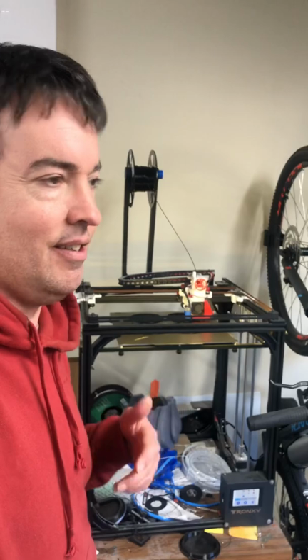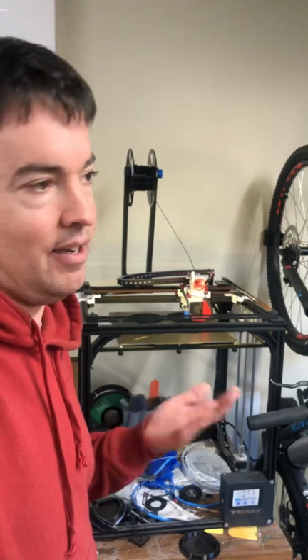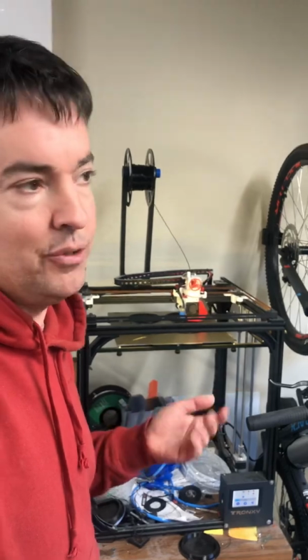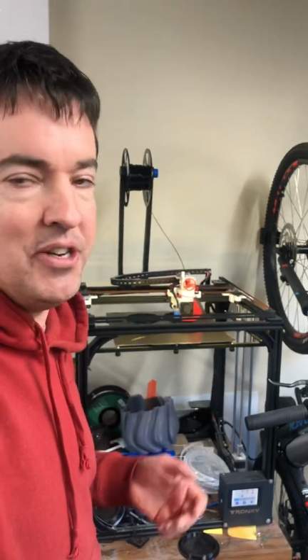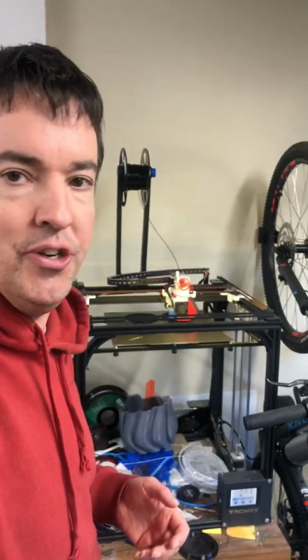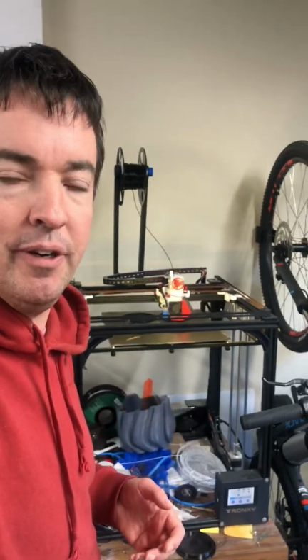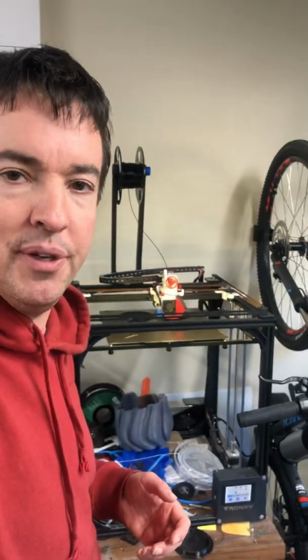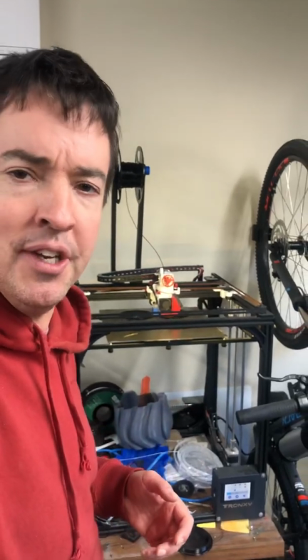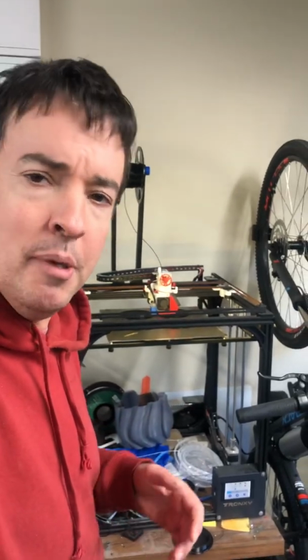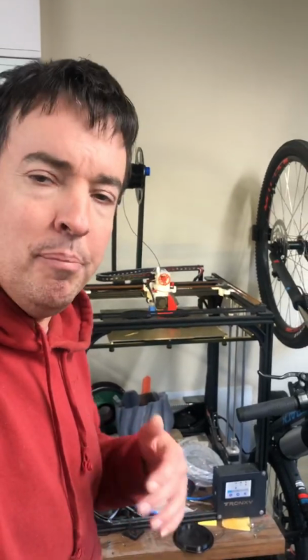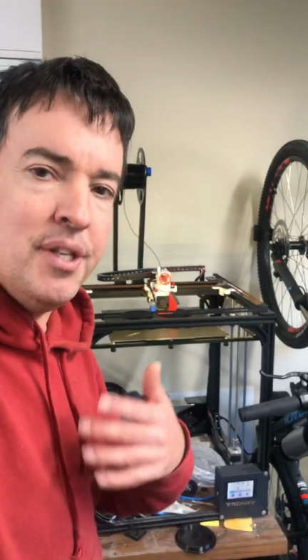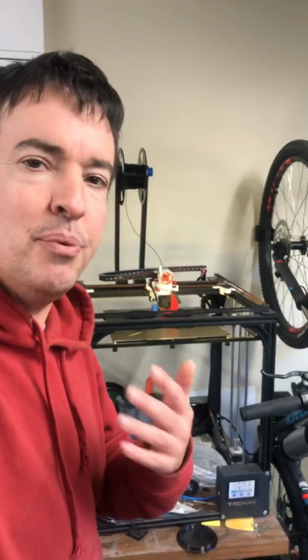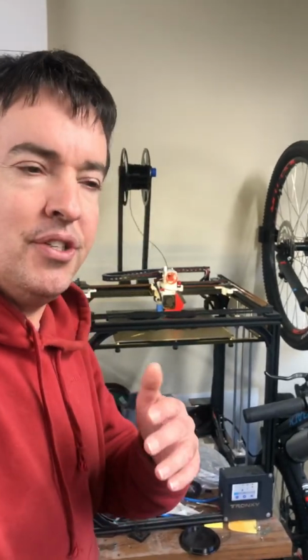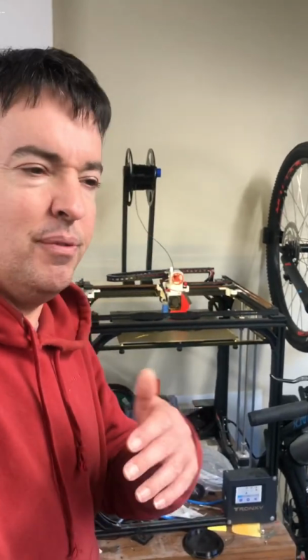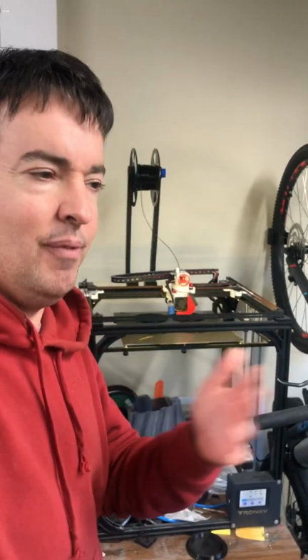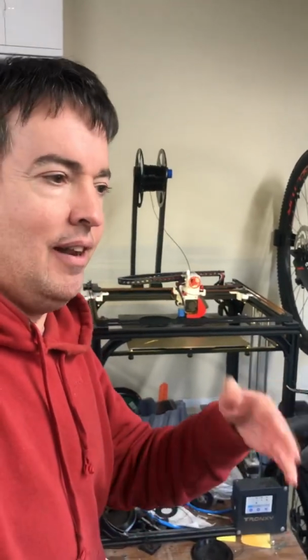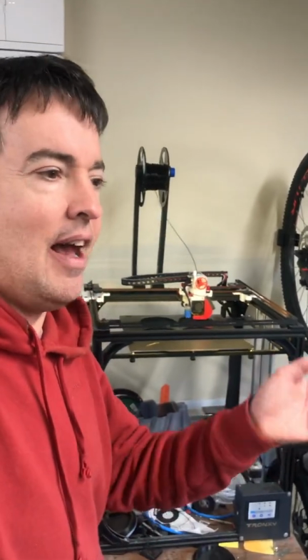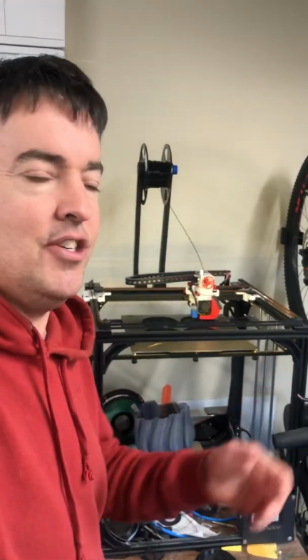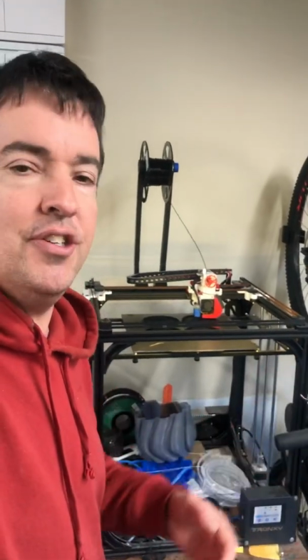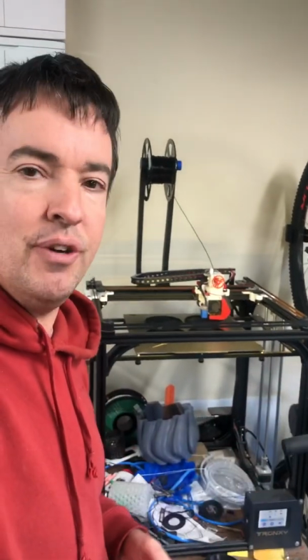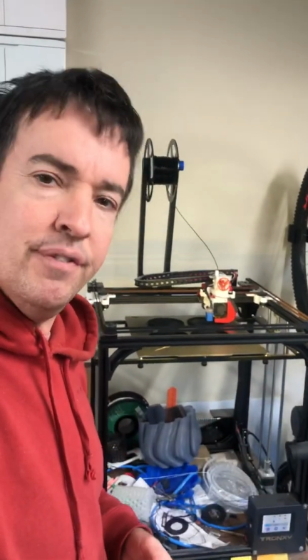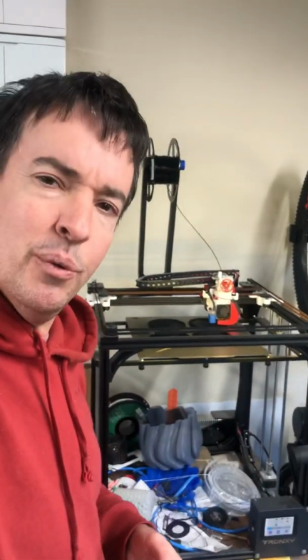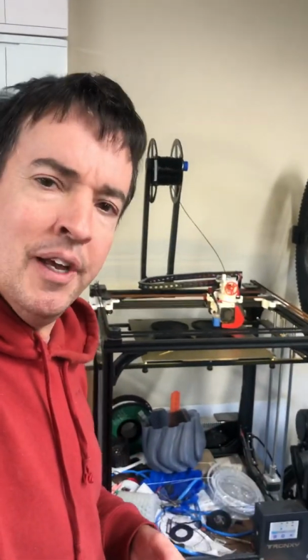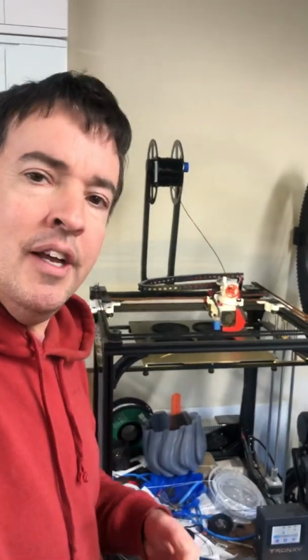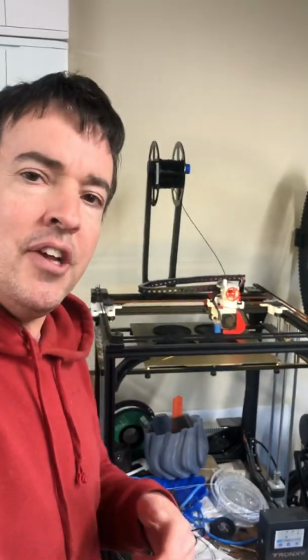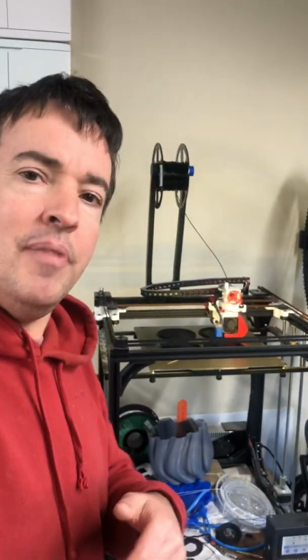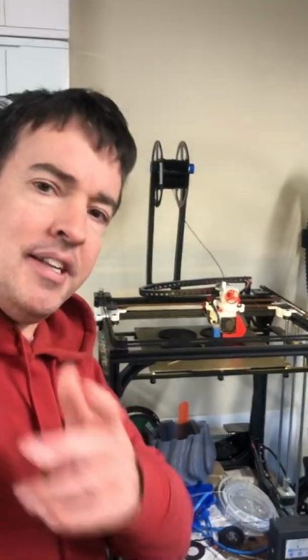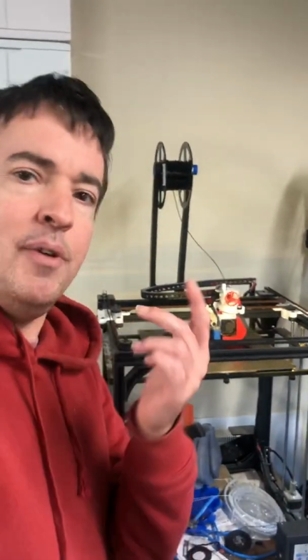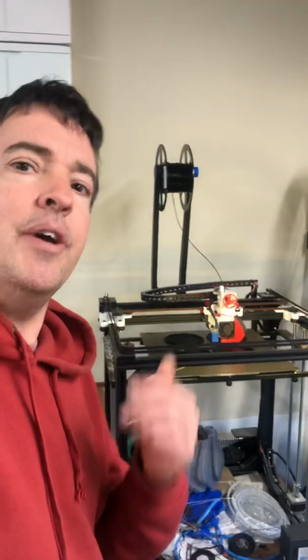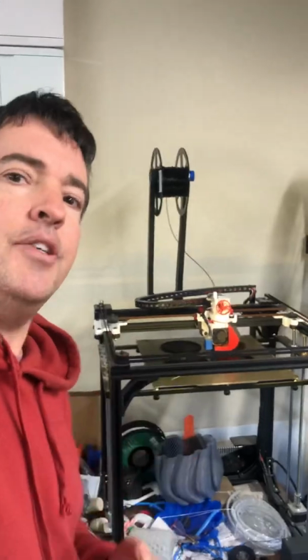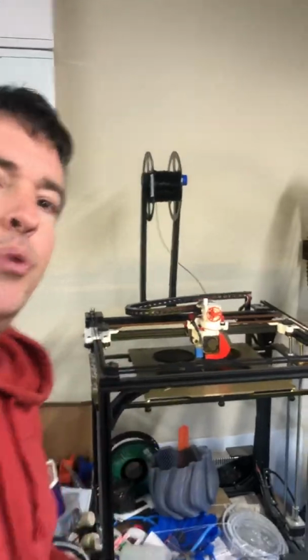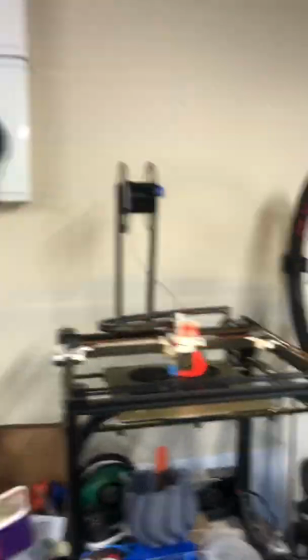I call them engineering prints — prints which are sort of large and straightforward. So let's have a look at how it's working.